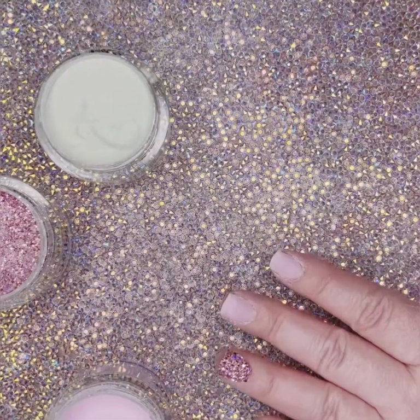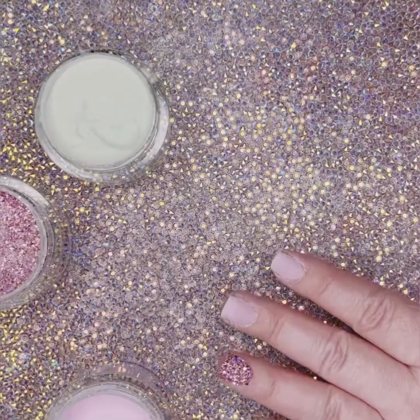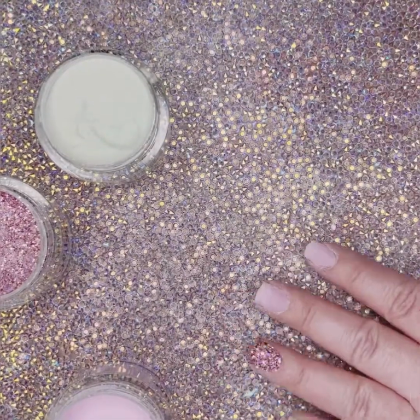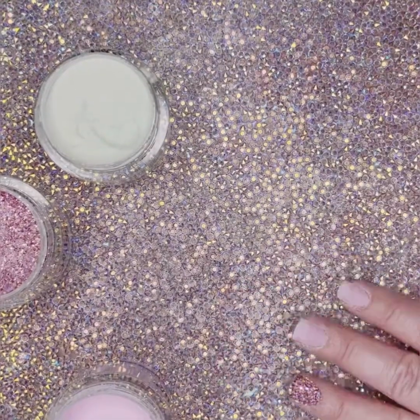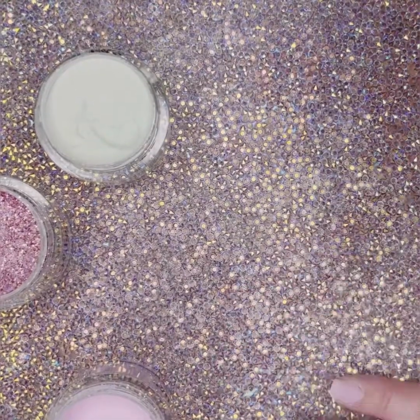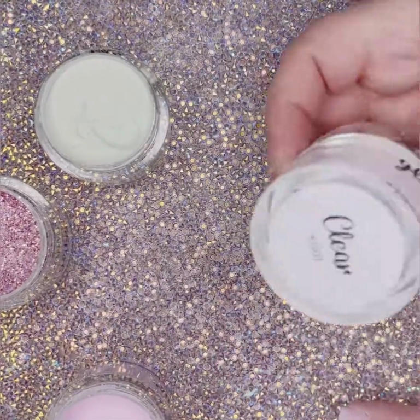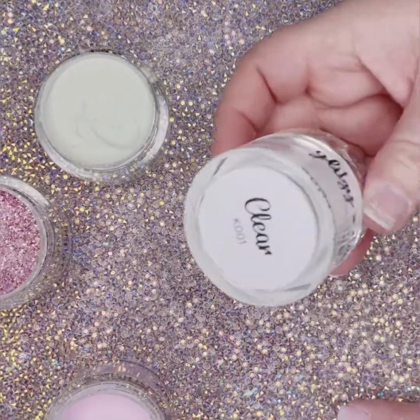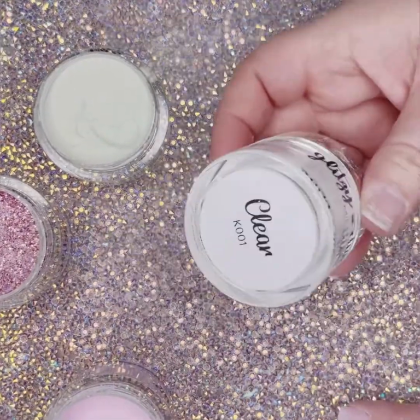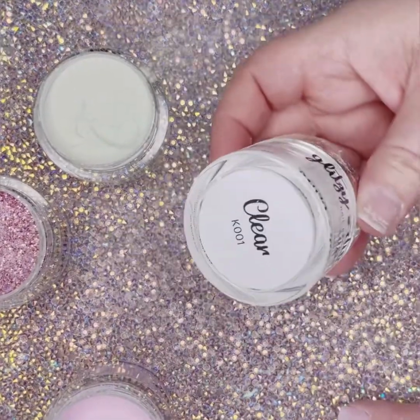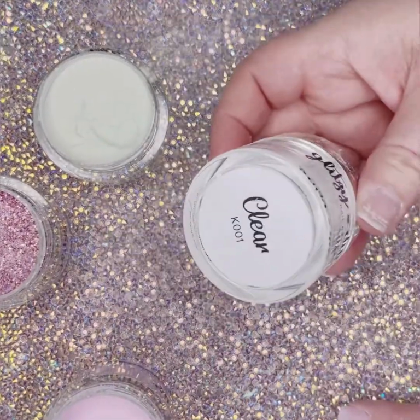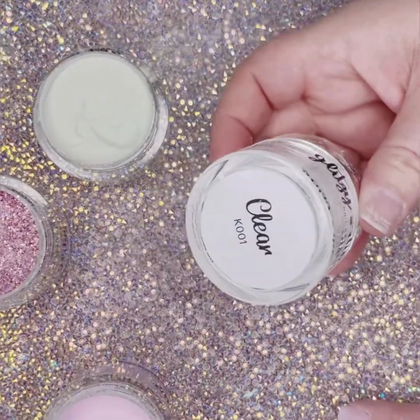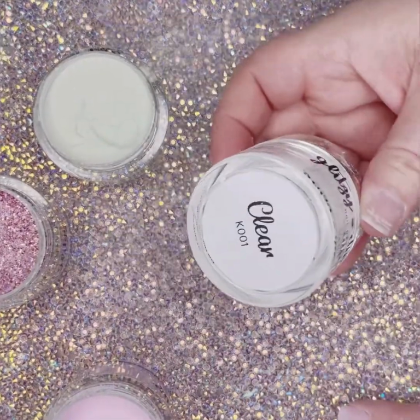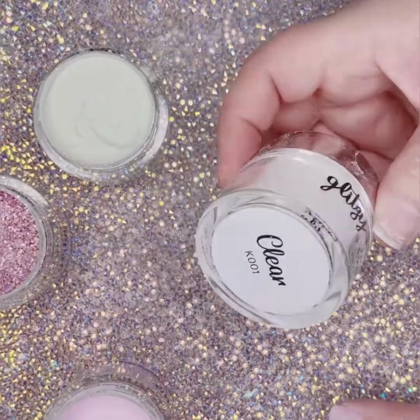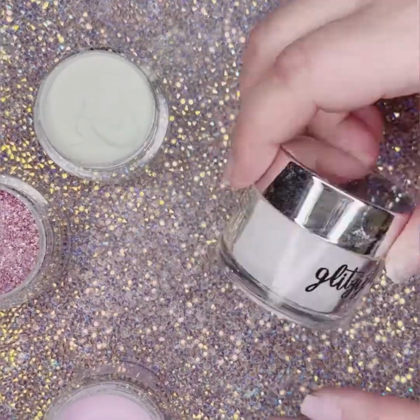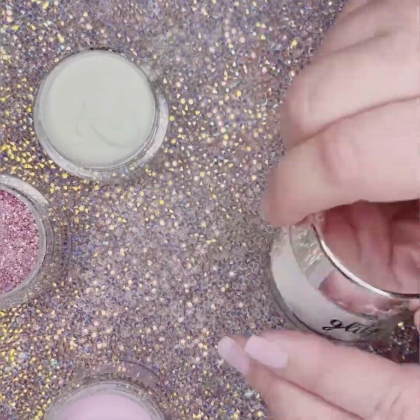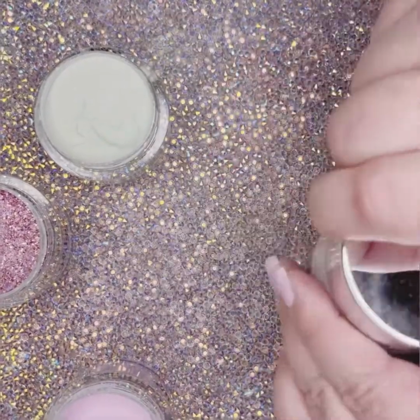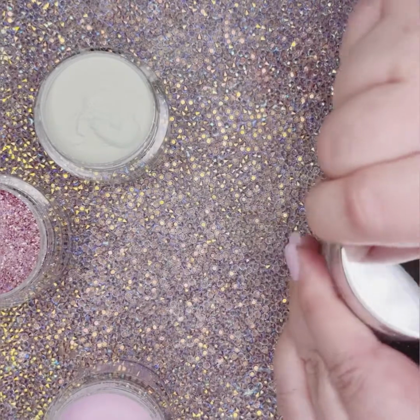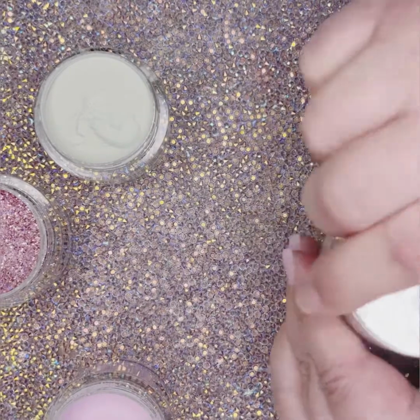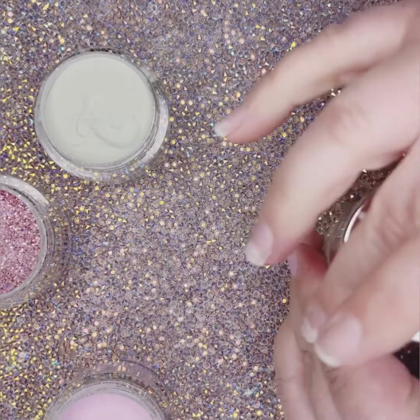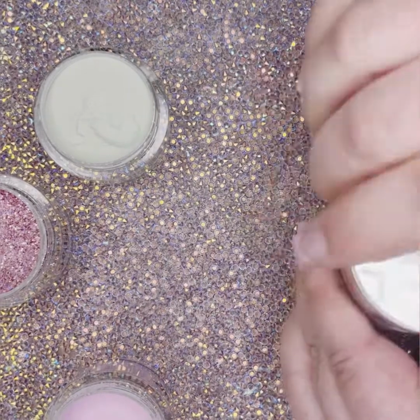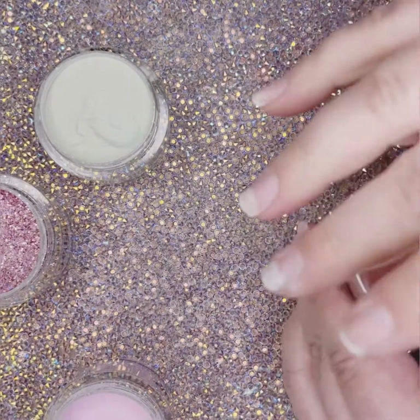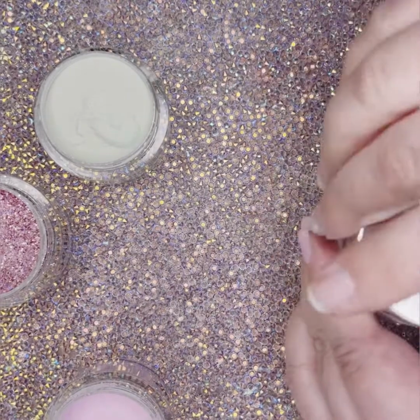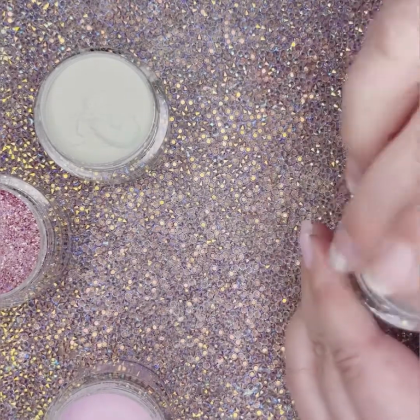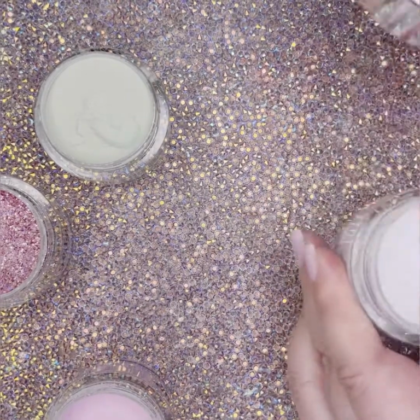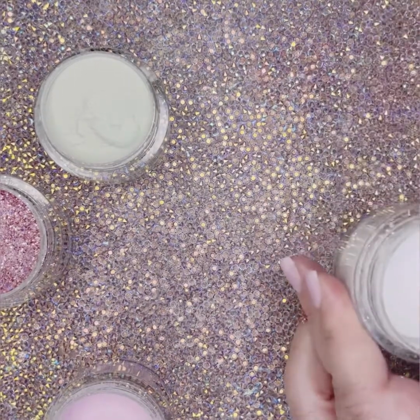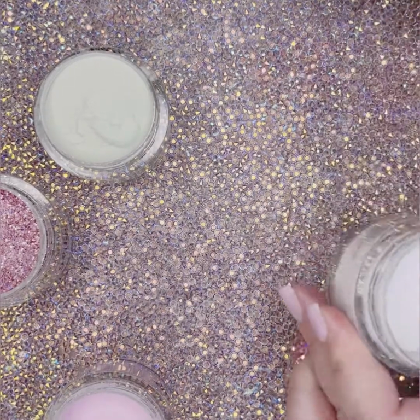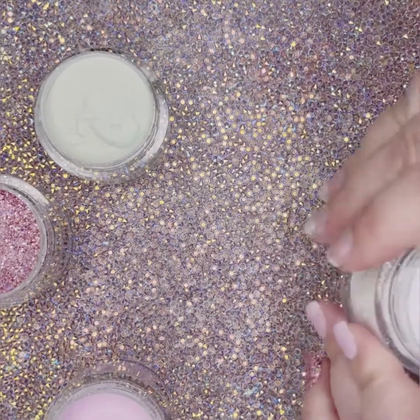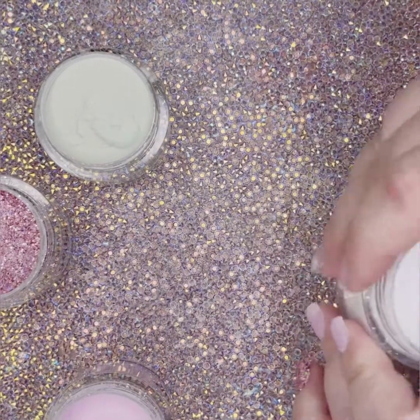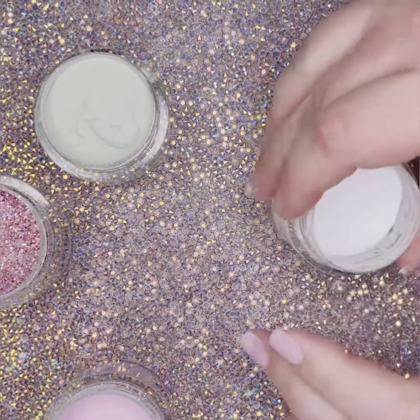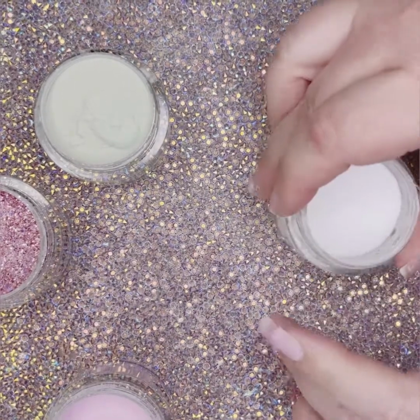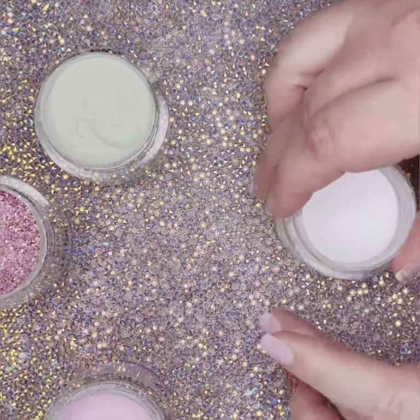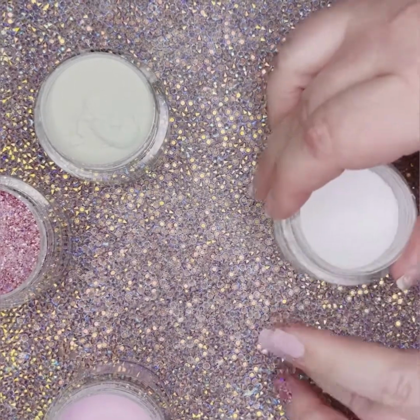For the third round, I am going to get out the clear powder because I'm going to use that over my chunky glitter.